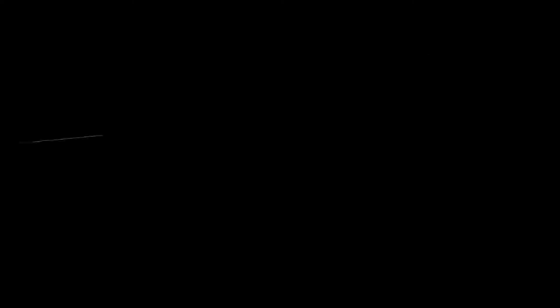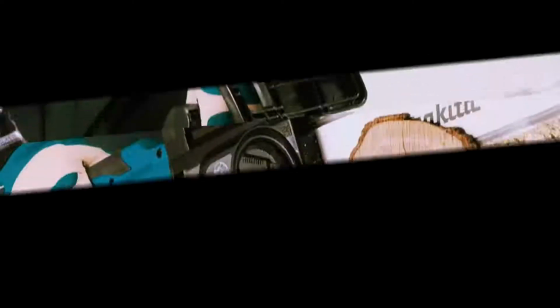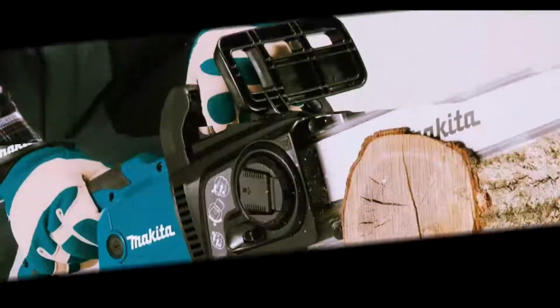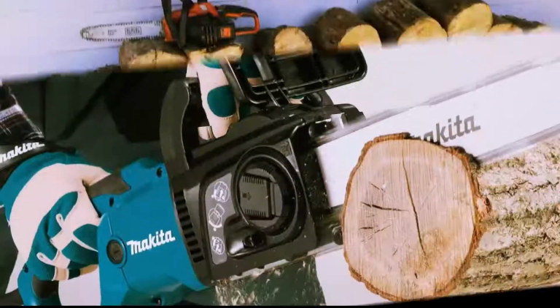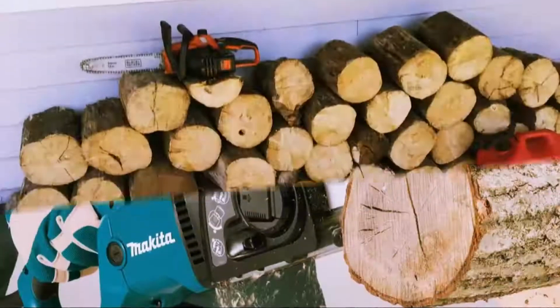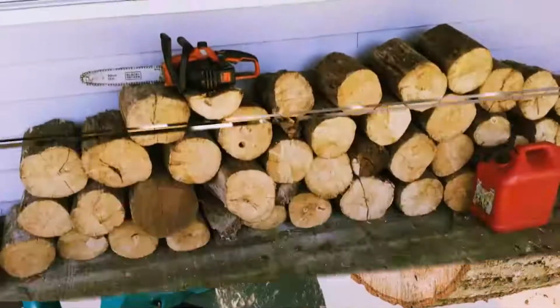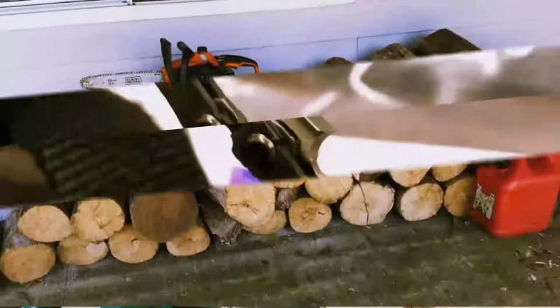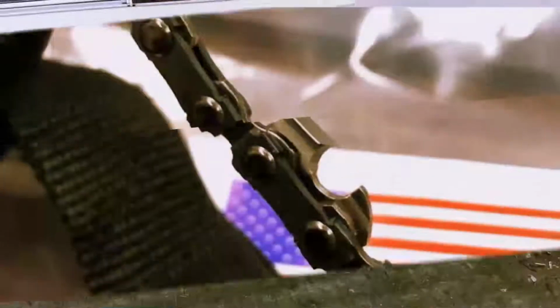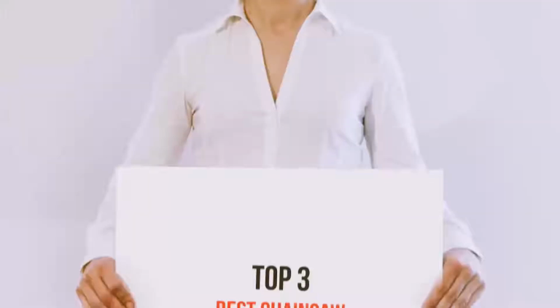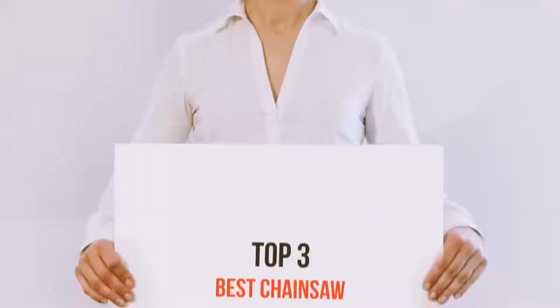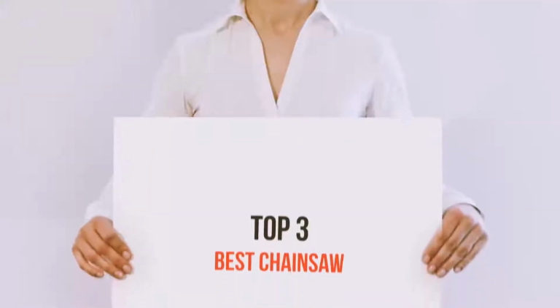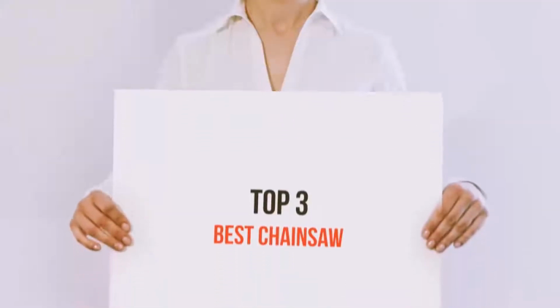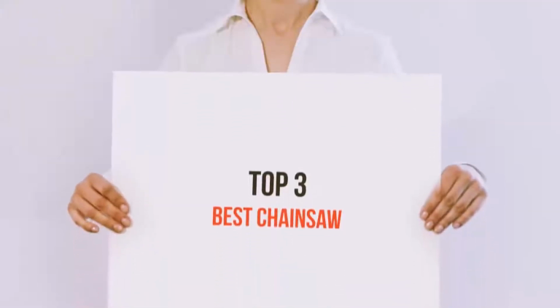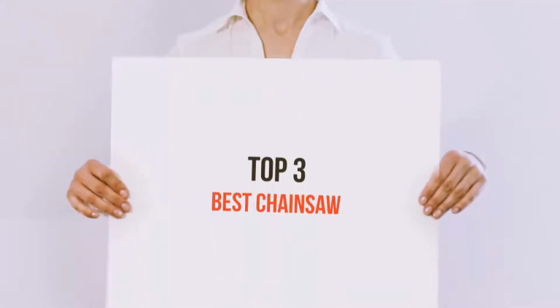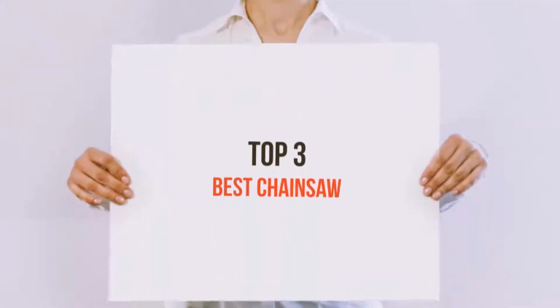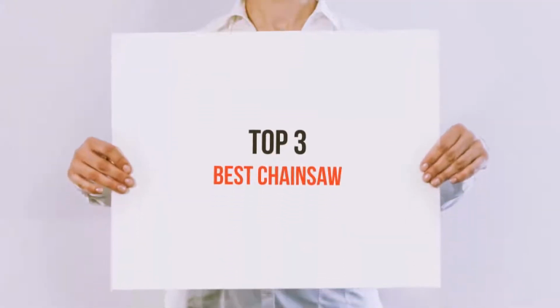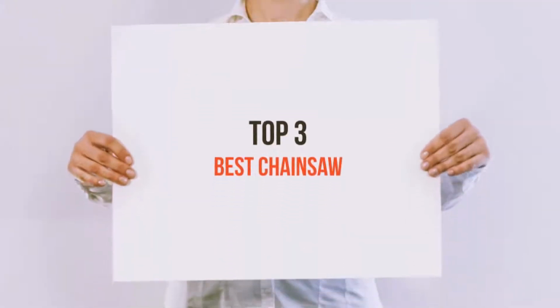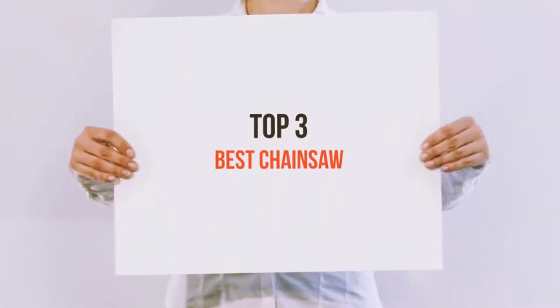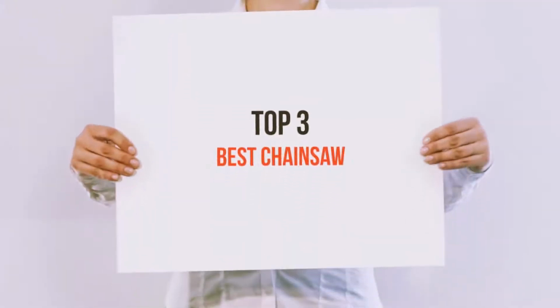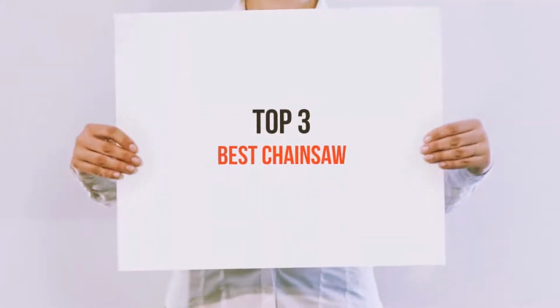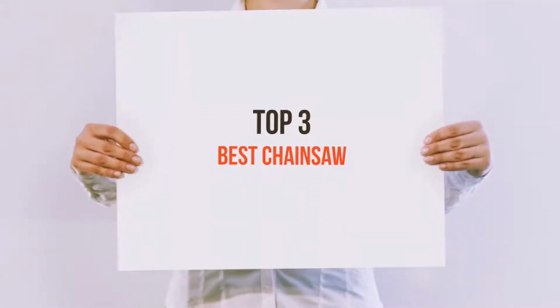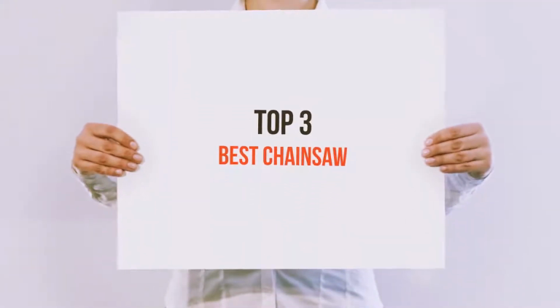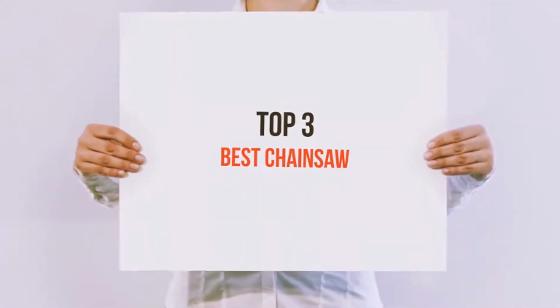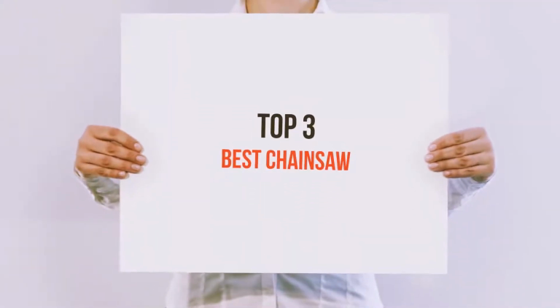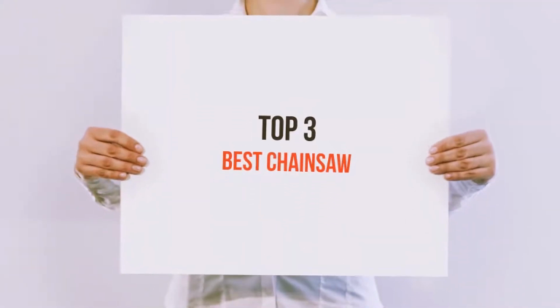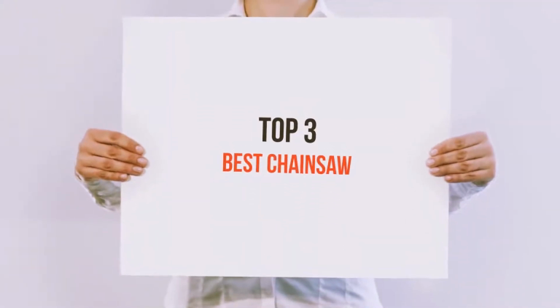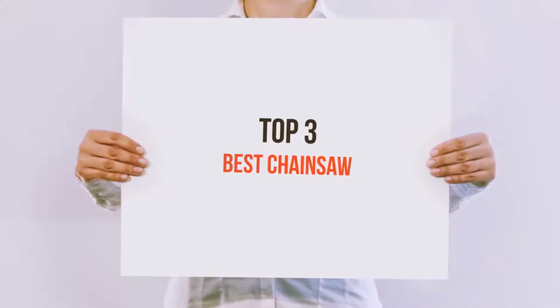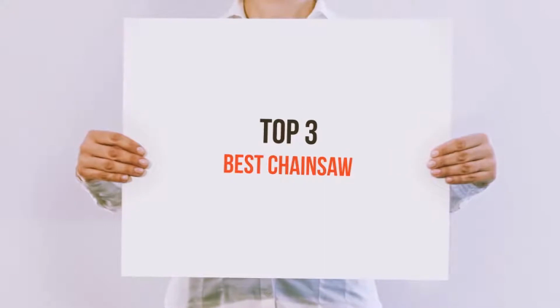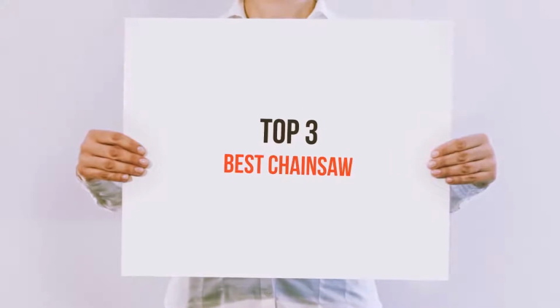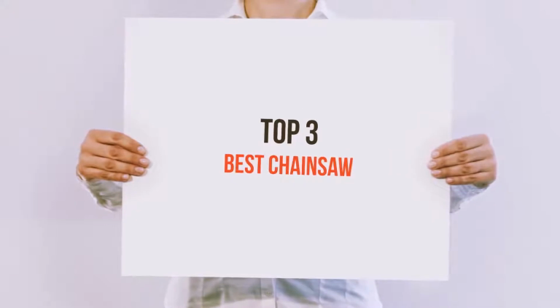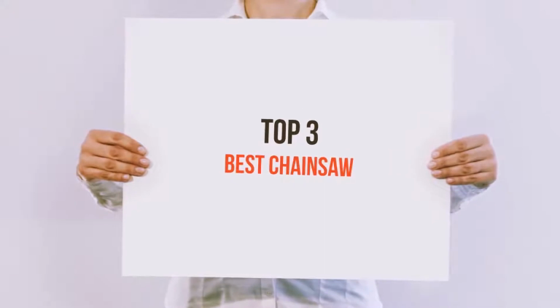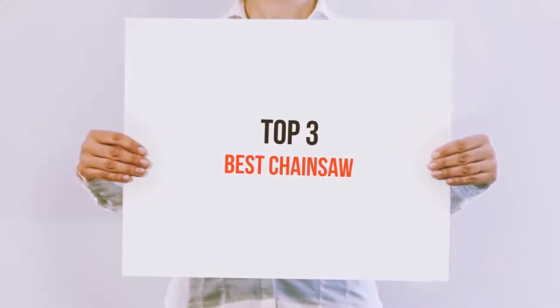Hi everyone, welcome back to my channel. Today I'm gonna talk about the Top 3 Best Chainsaws.